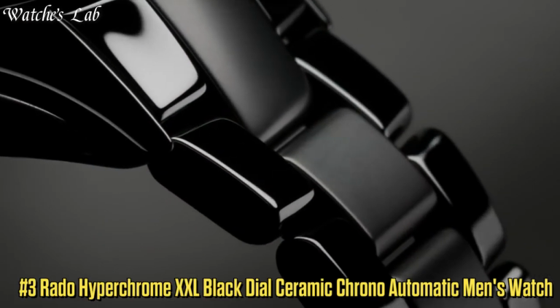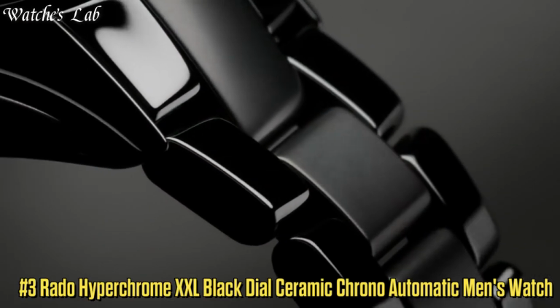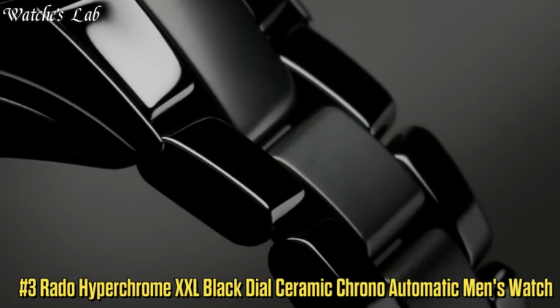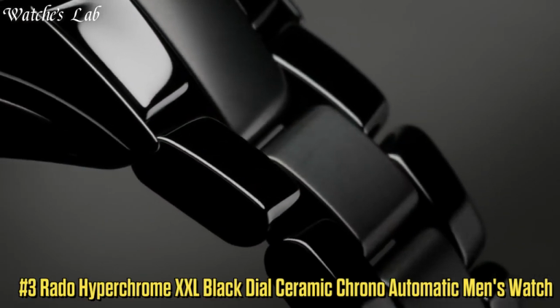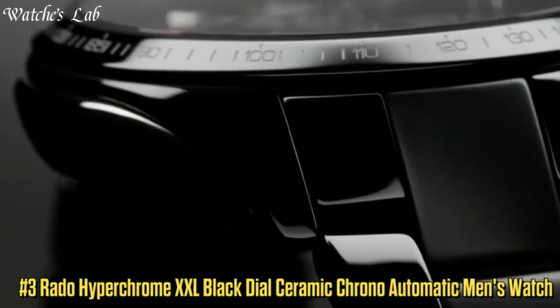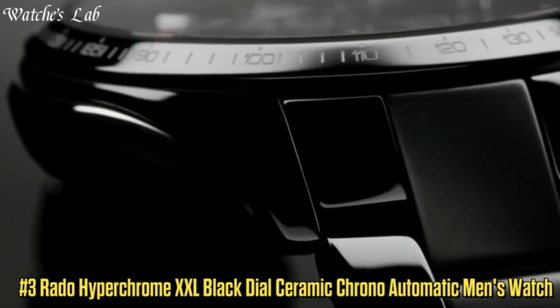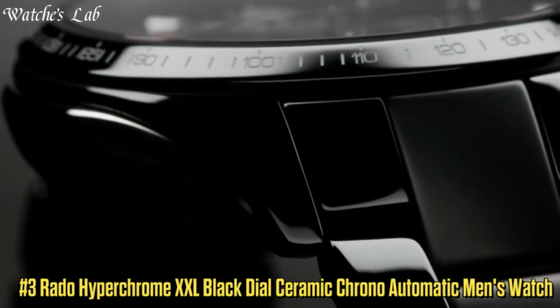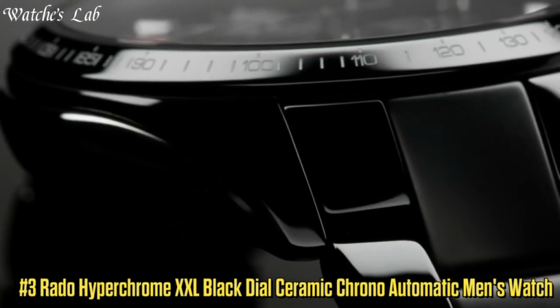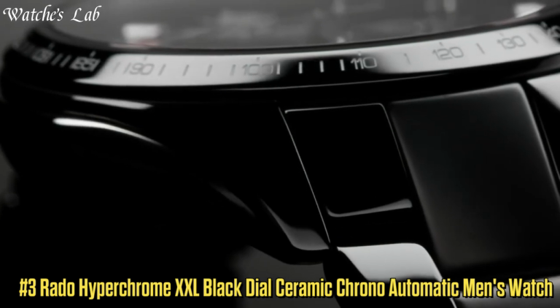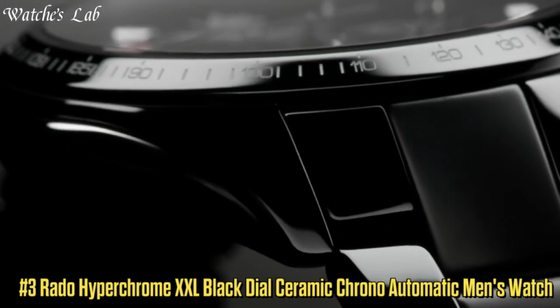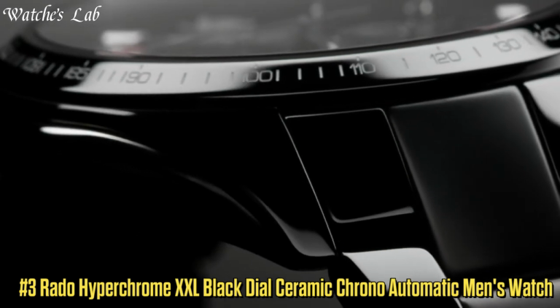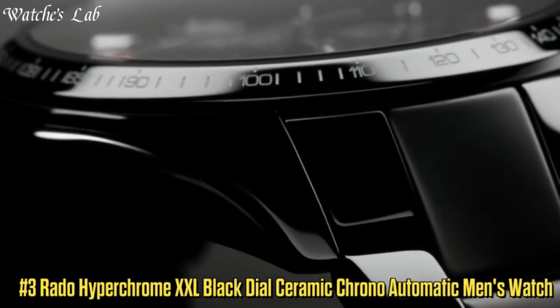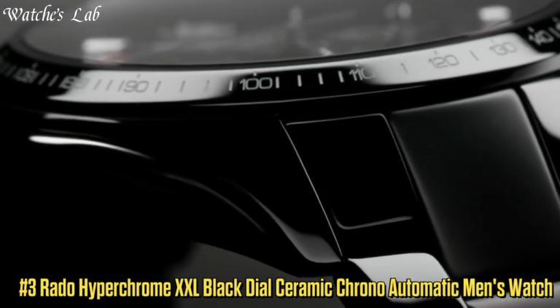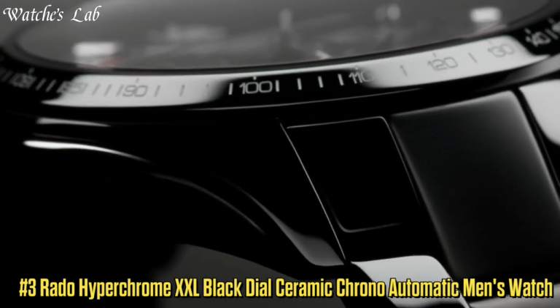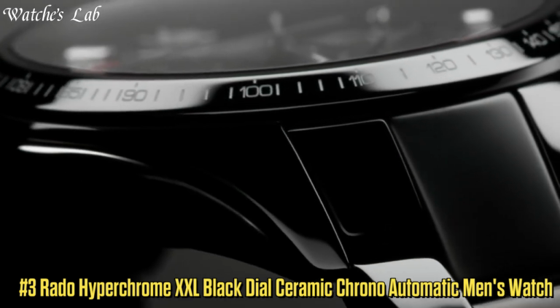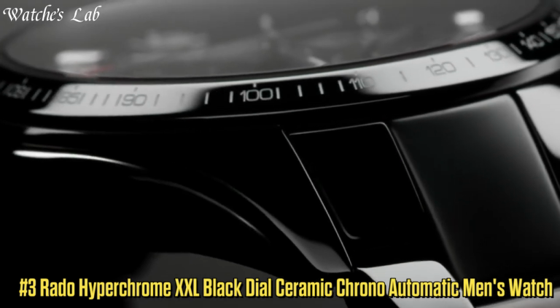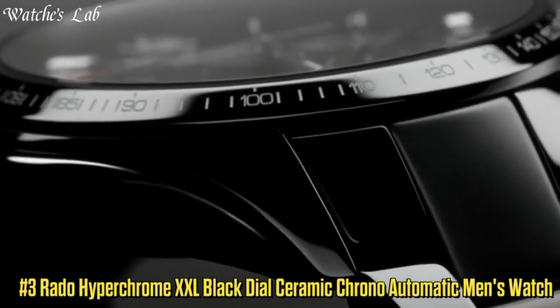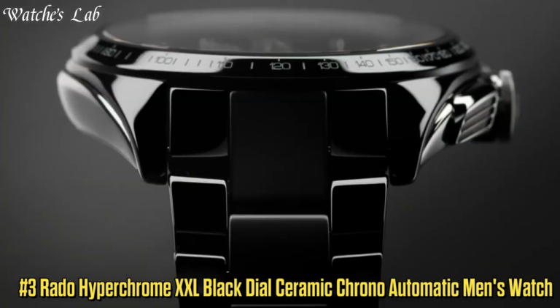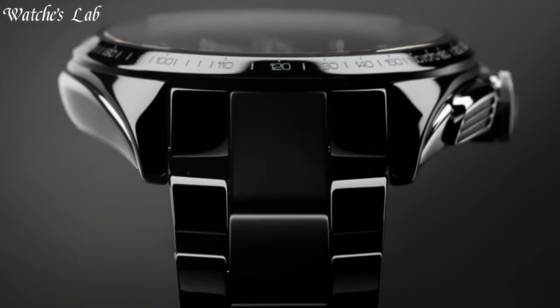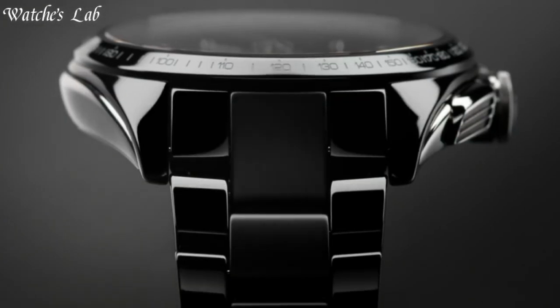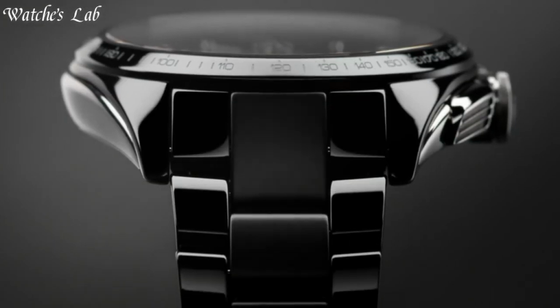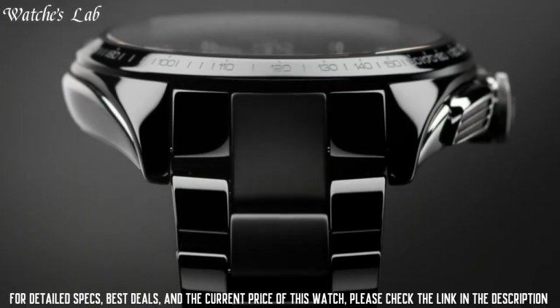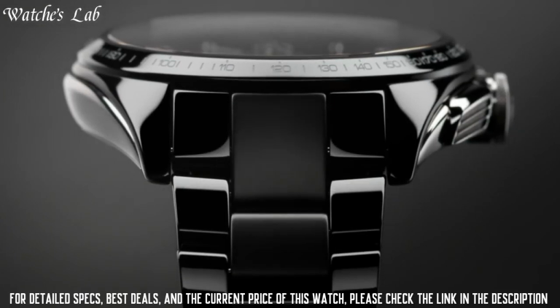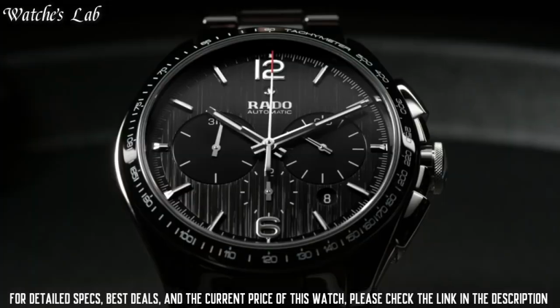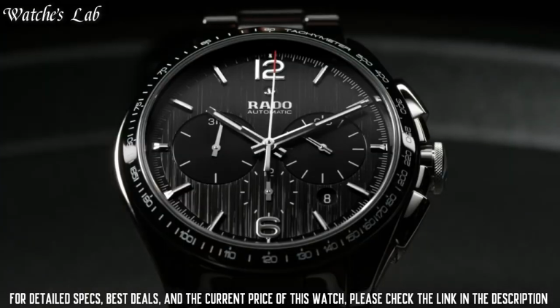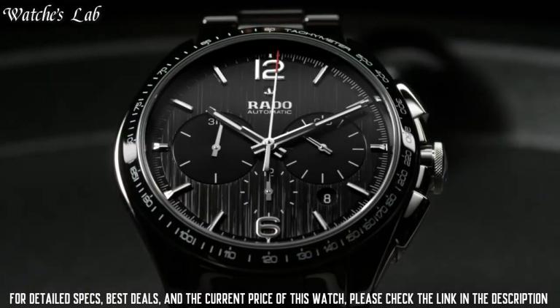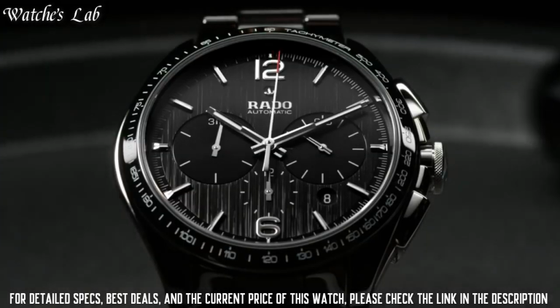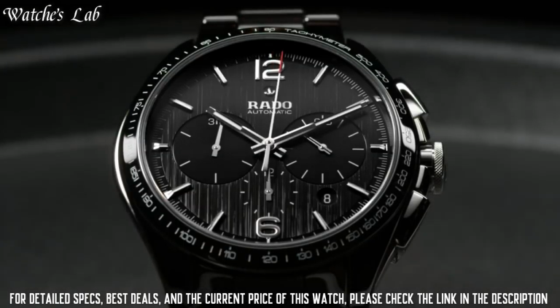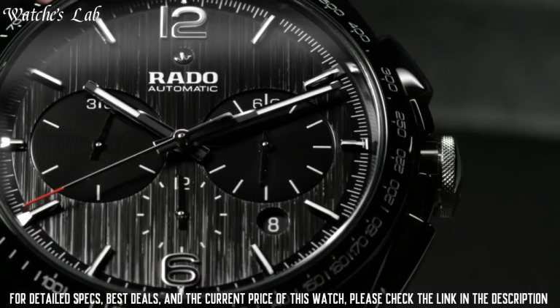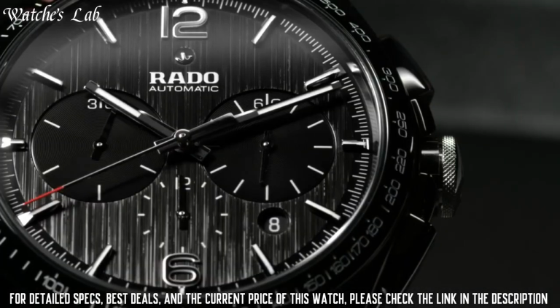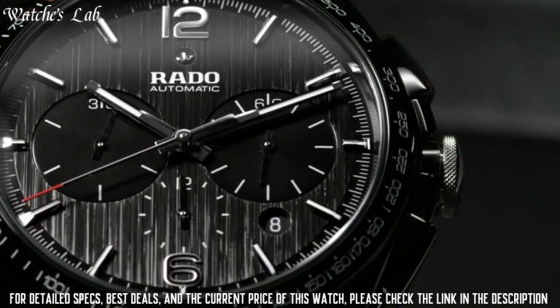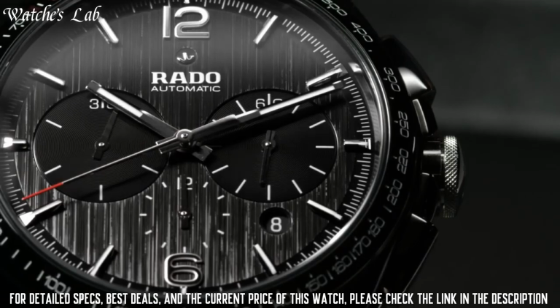Number 3: Rado HyperChrome XXL Black Dial Ceramic Chrono Automatic Men's Watch.